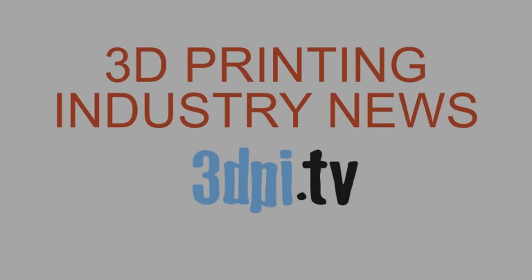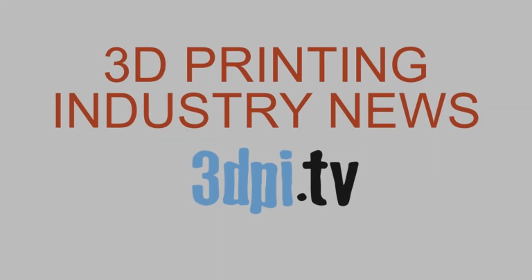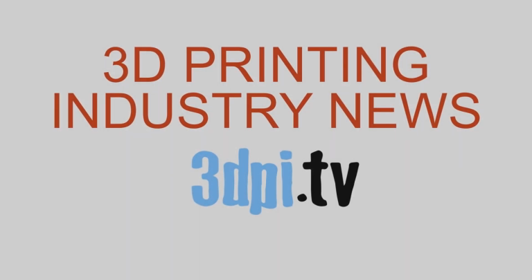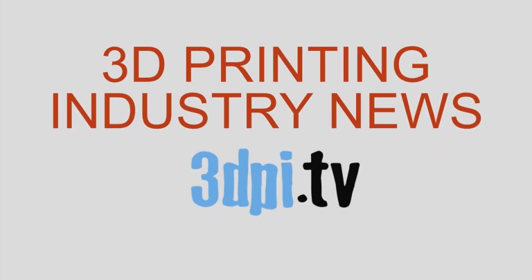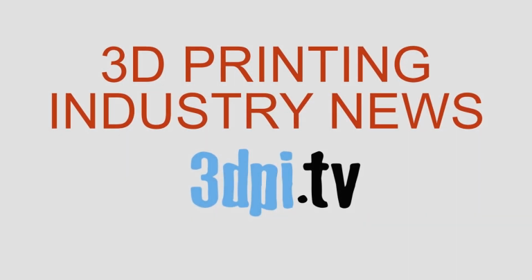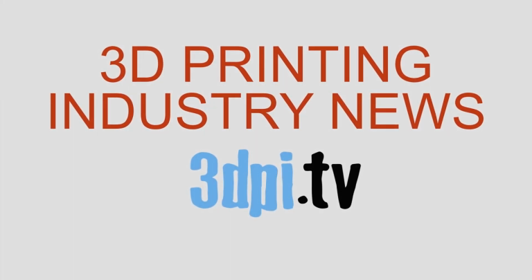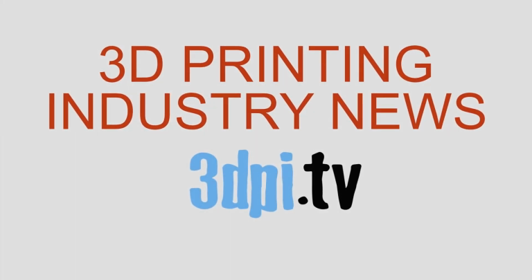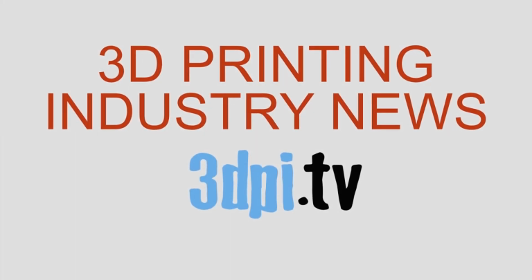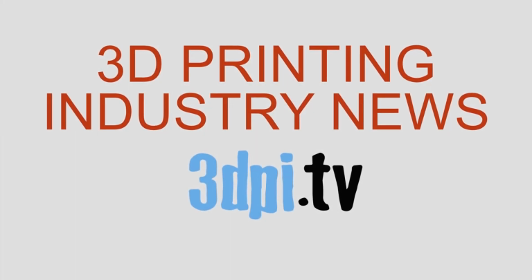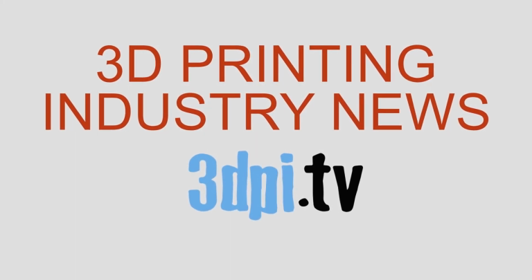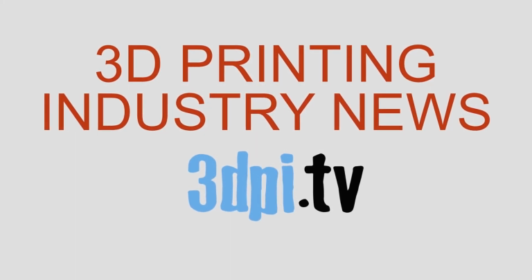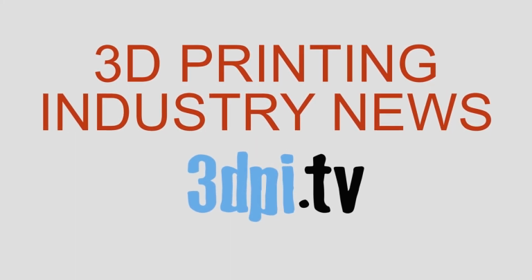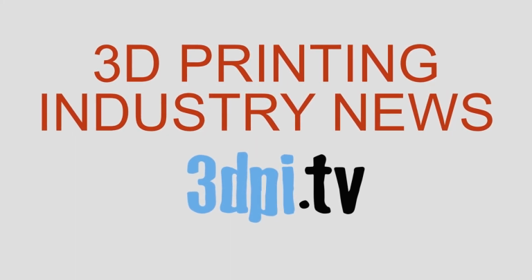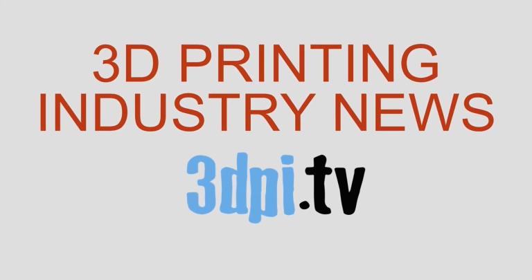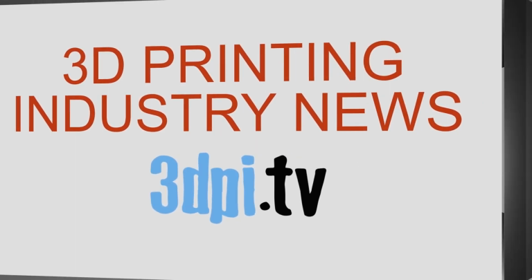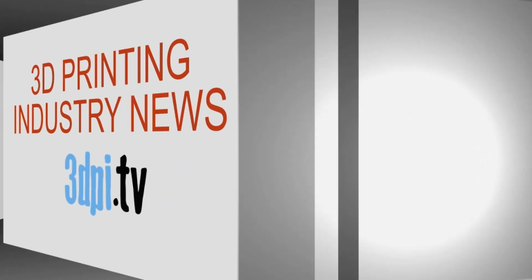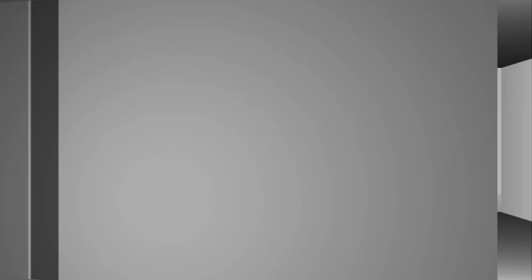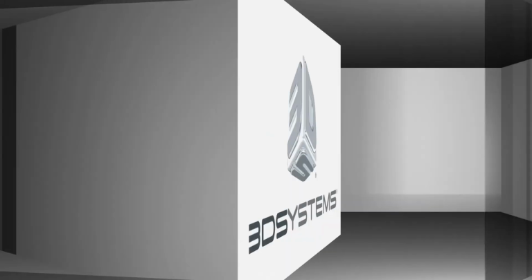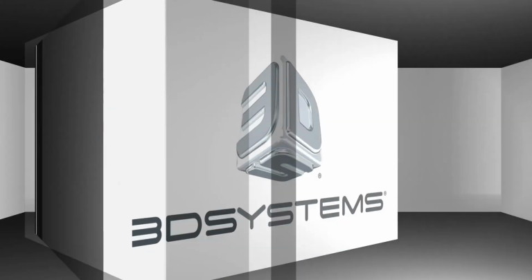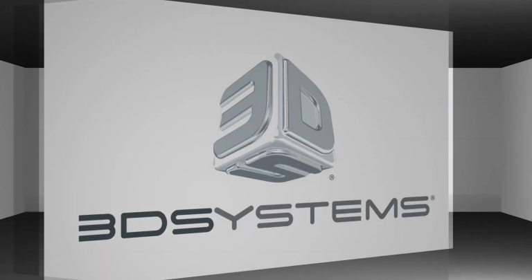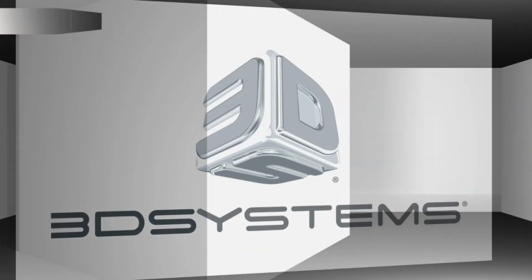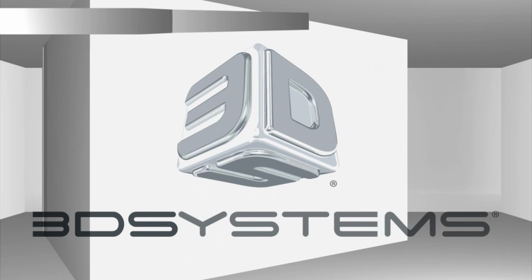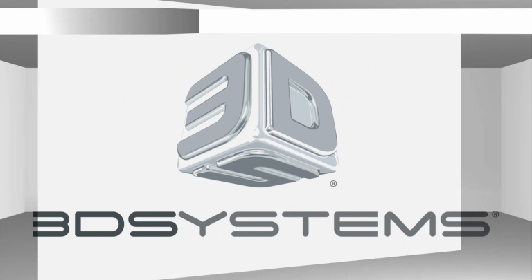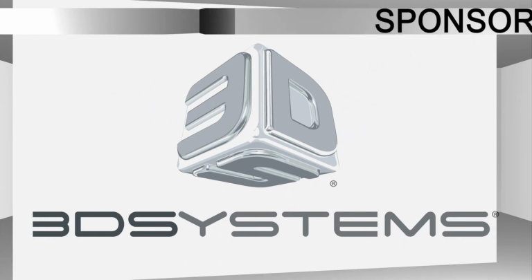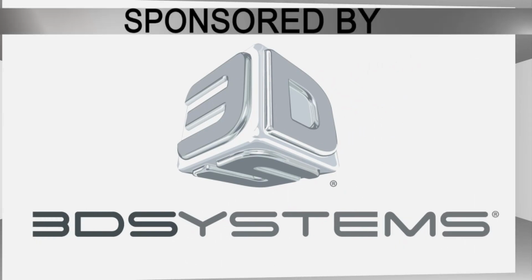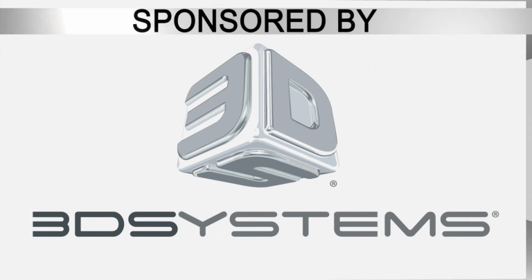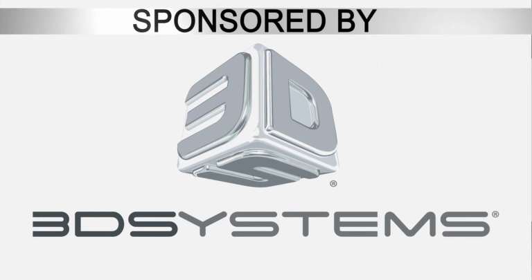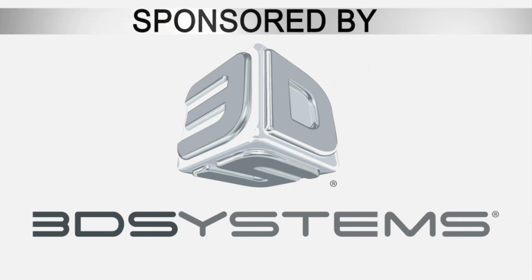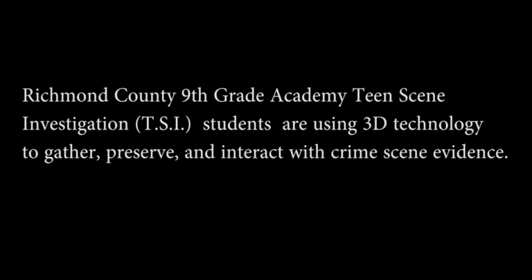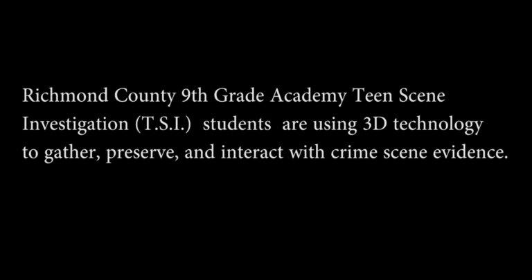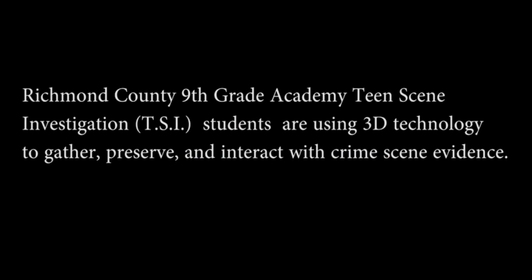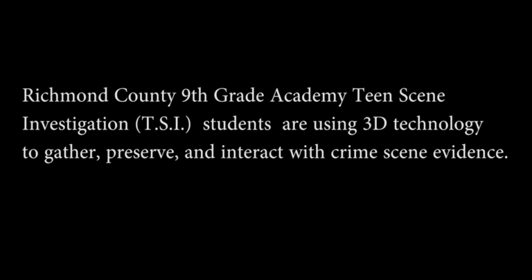3D printing industry news TV, brought to you by 3D Systems 3D printers.